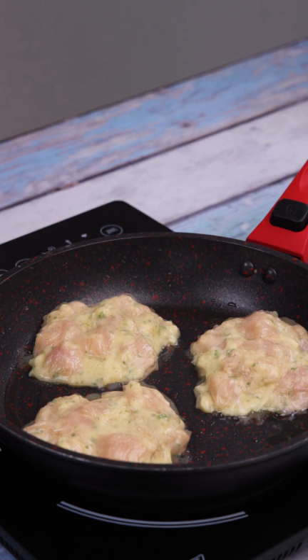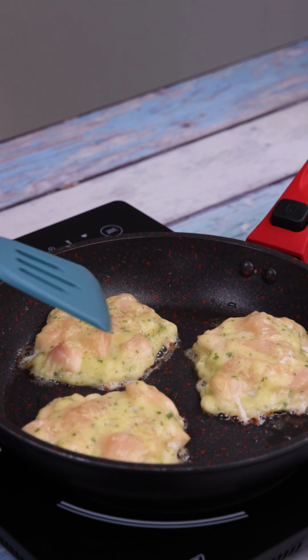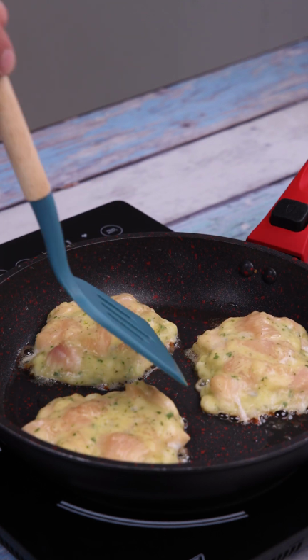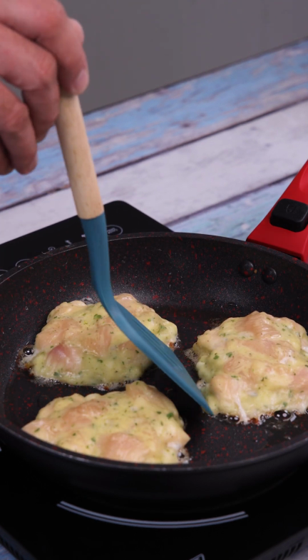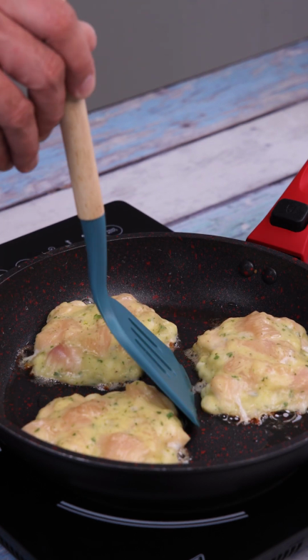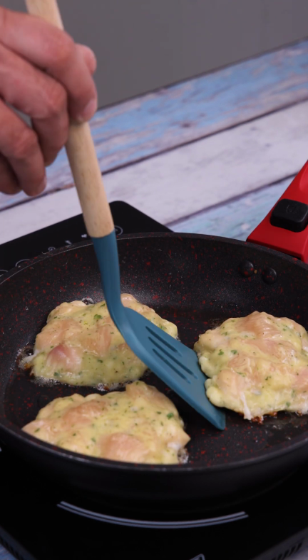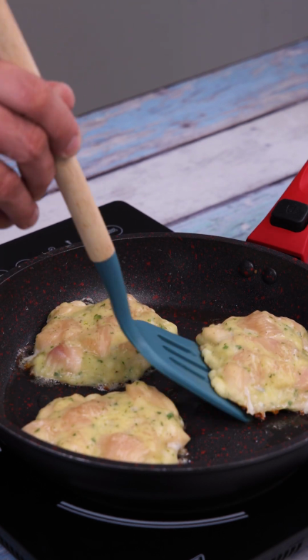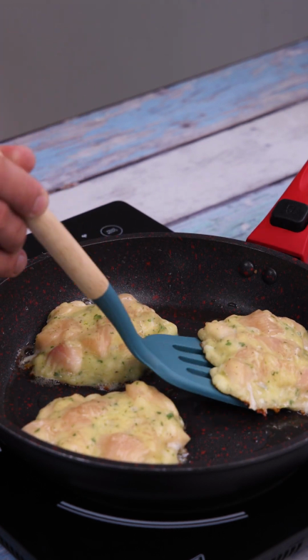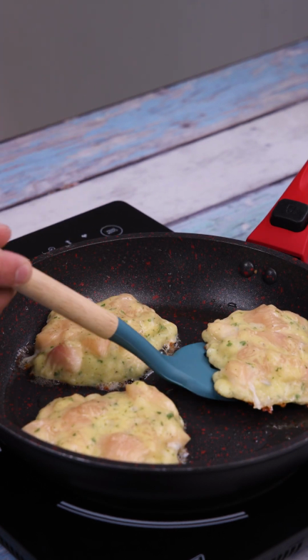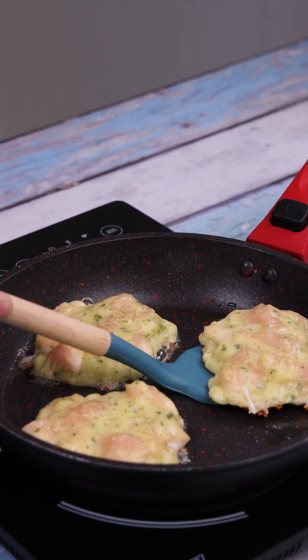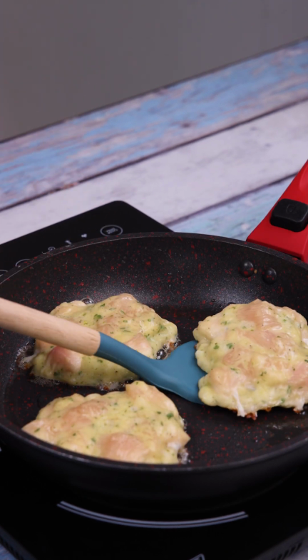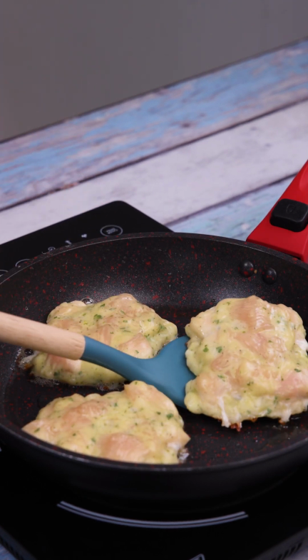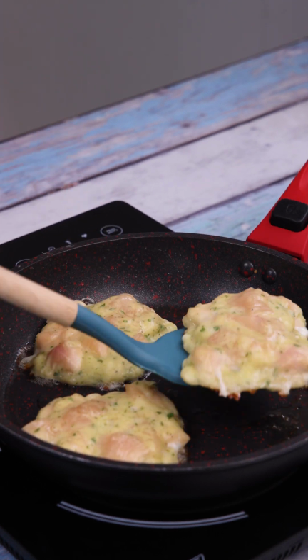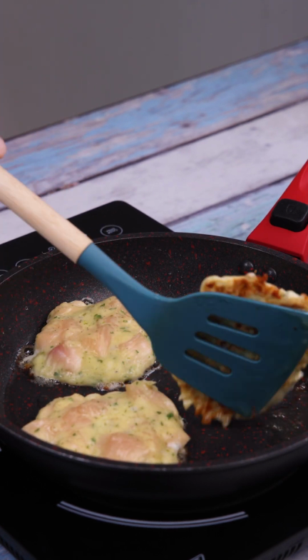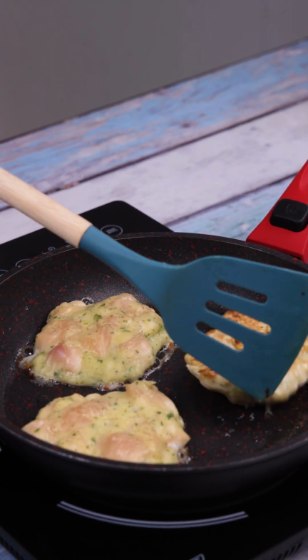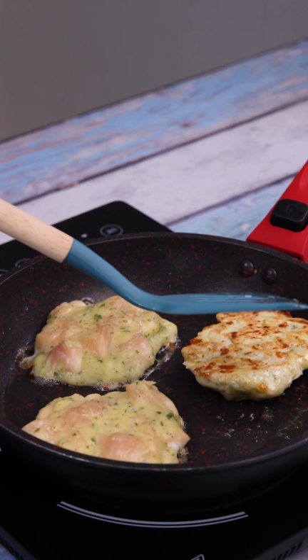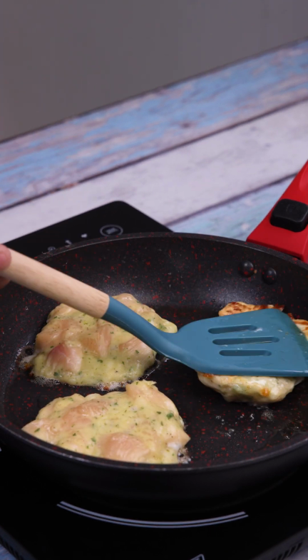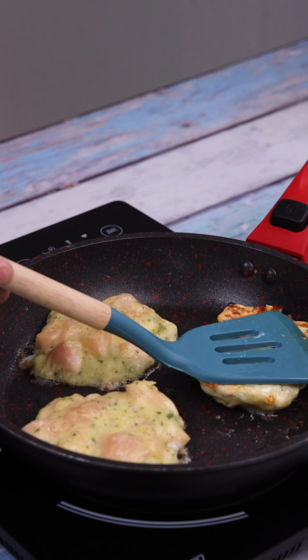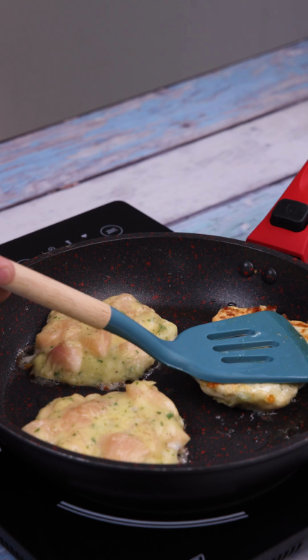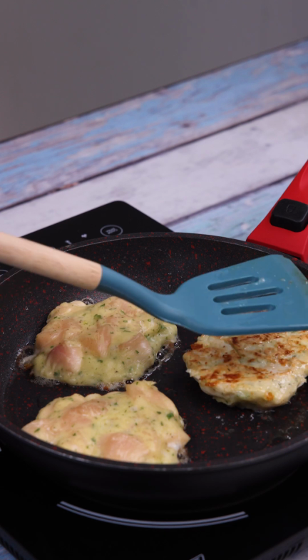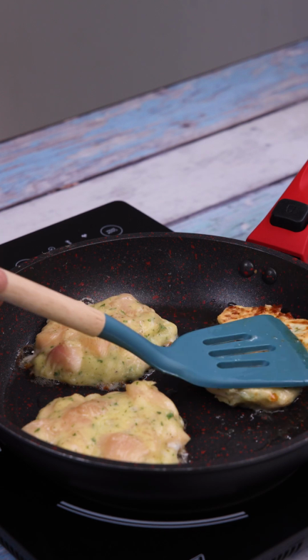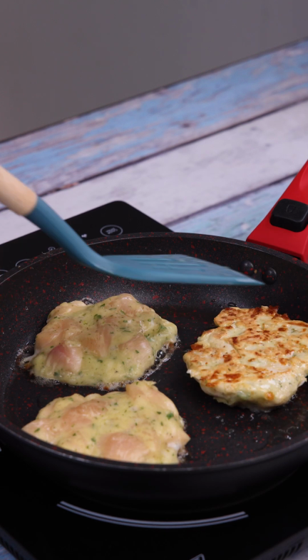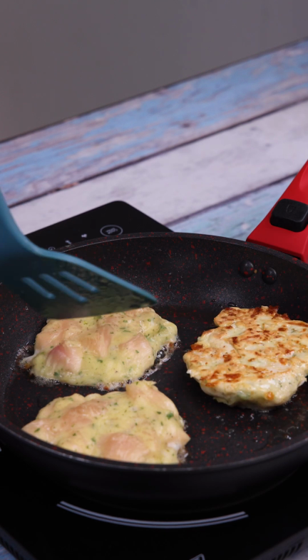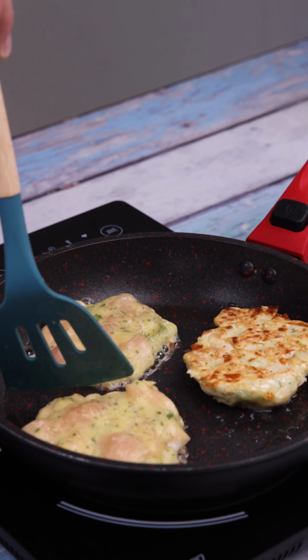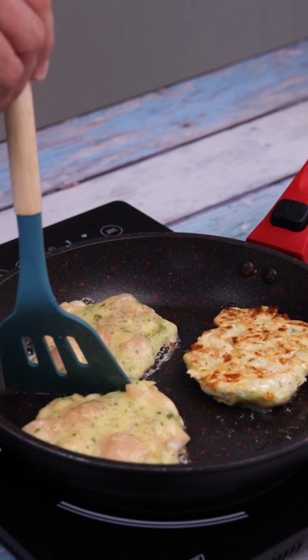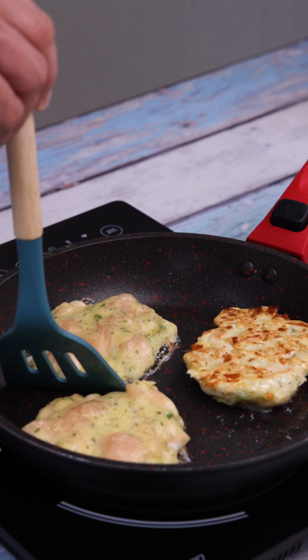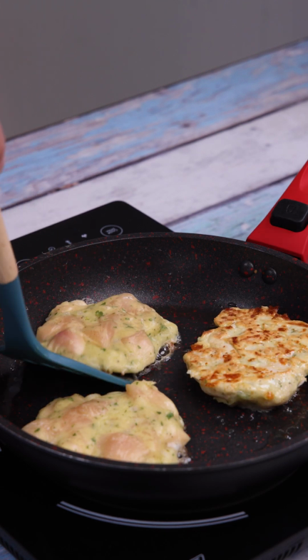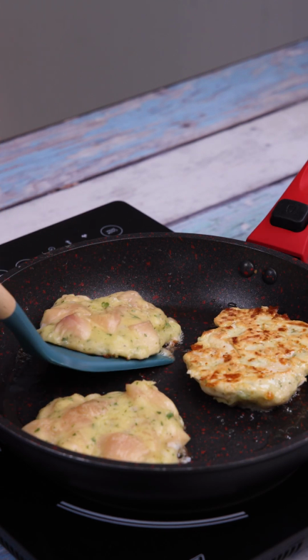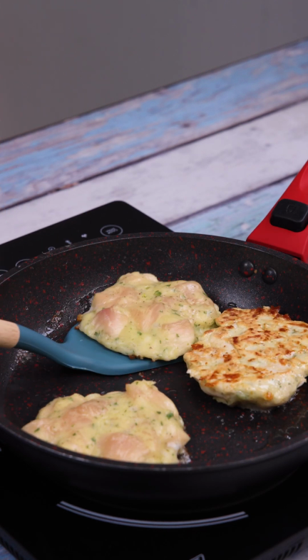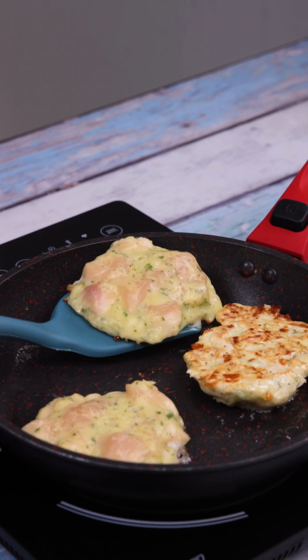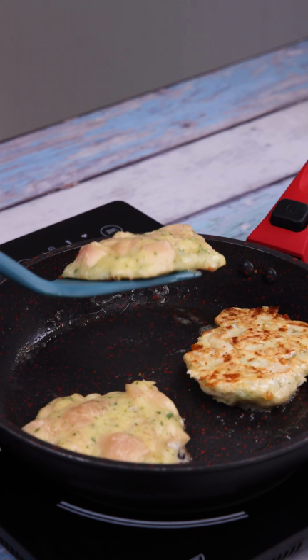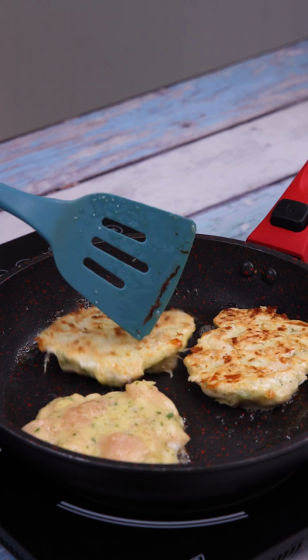When one side is fried, I turn it over to fry the other. This side is already well-browned.